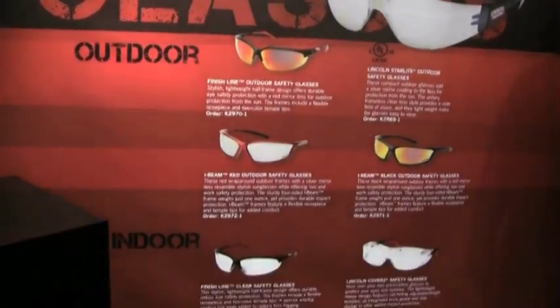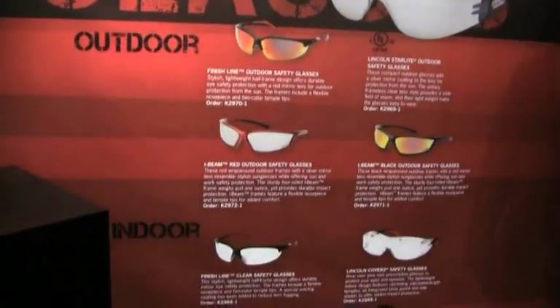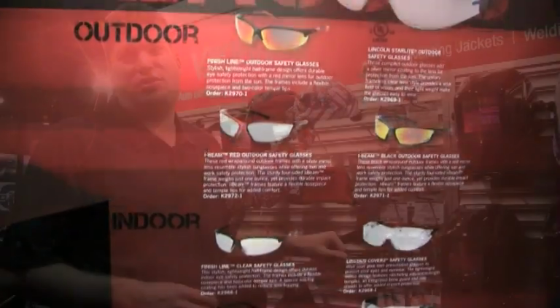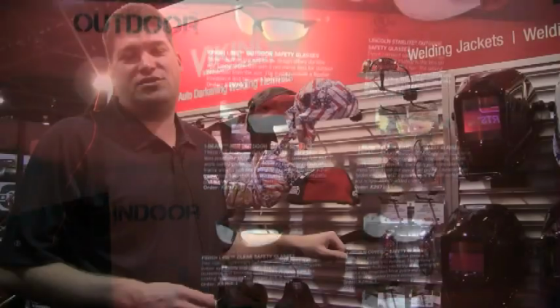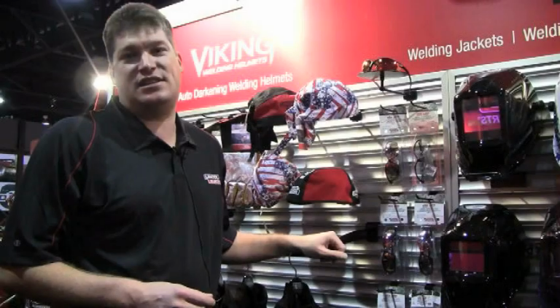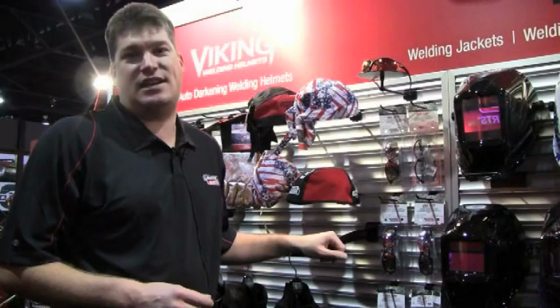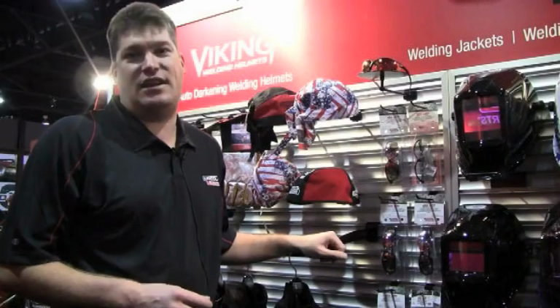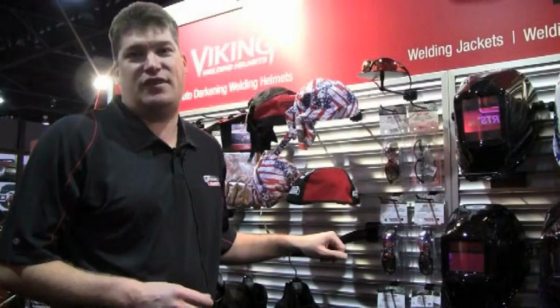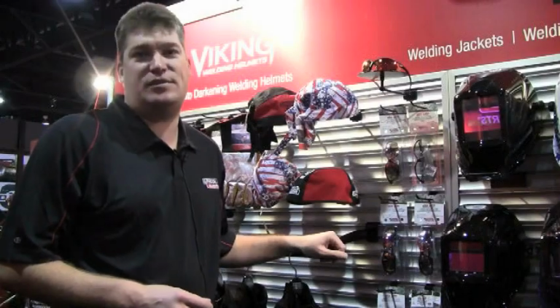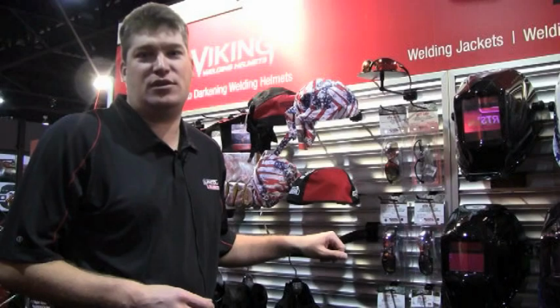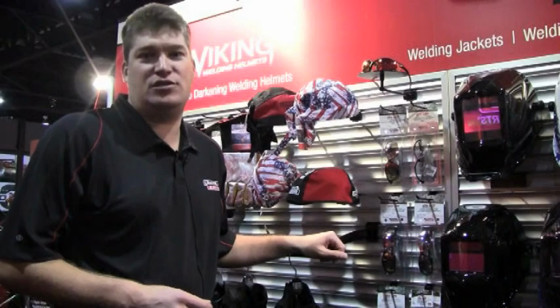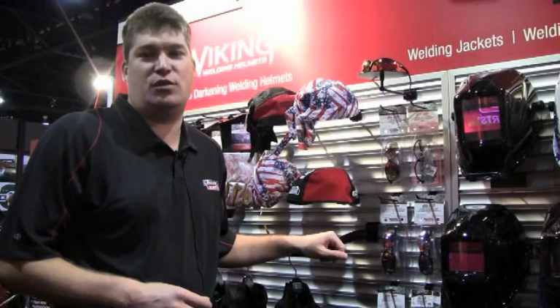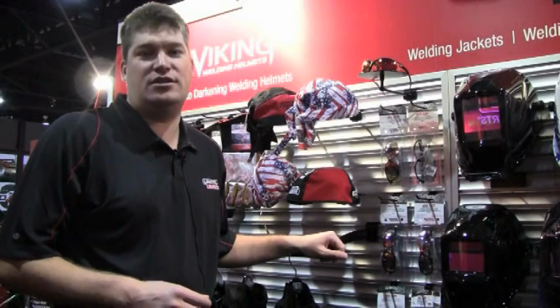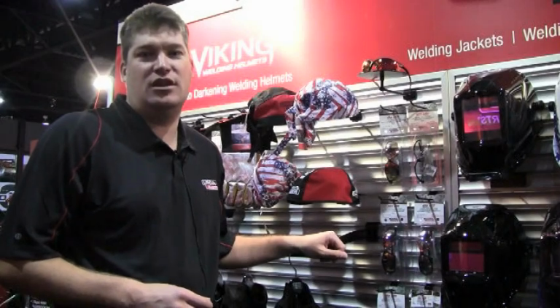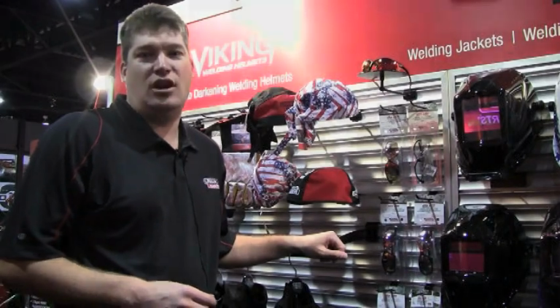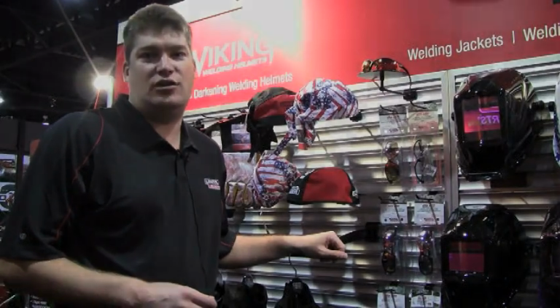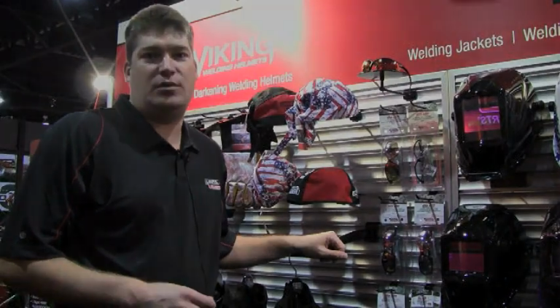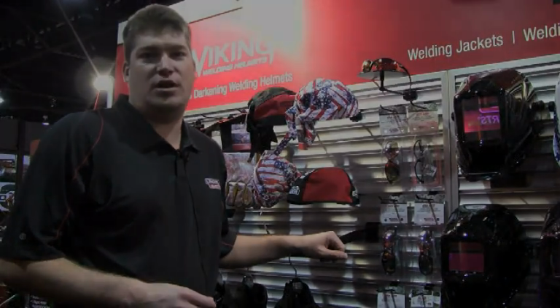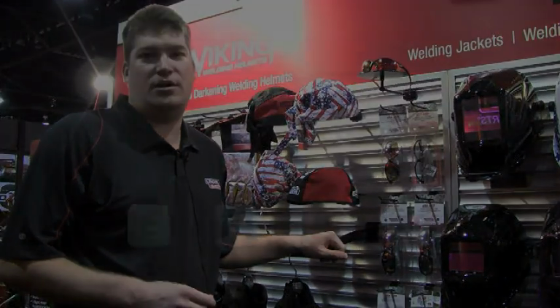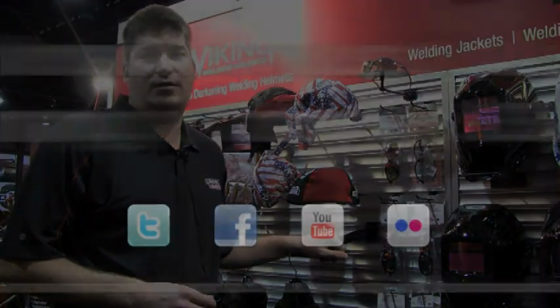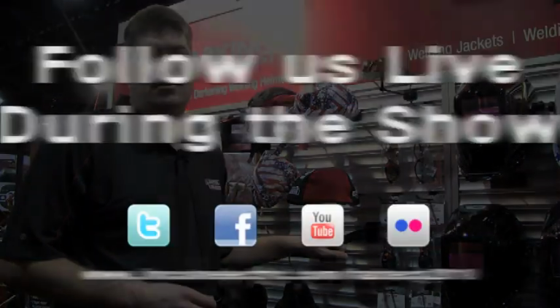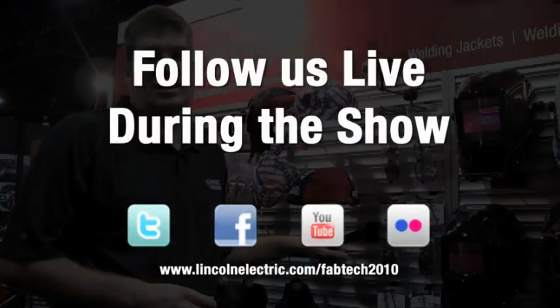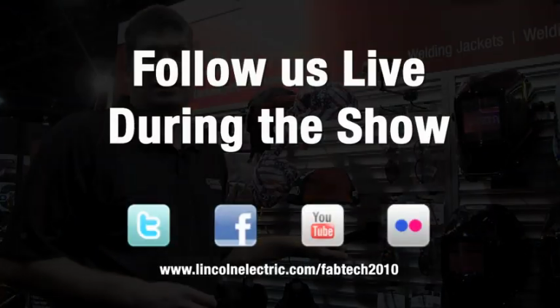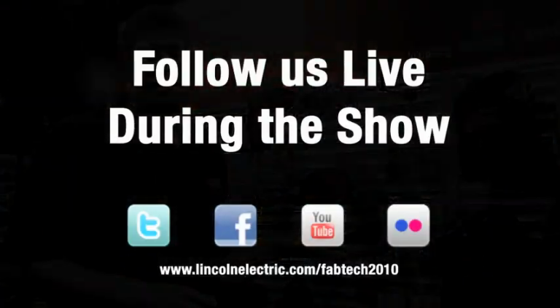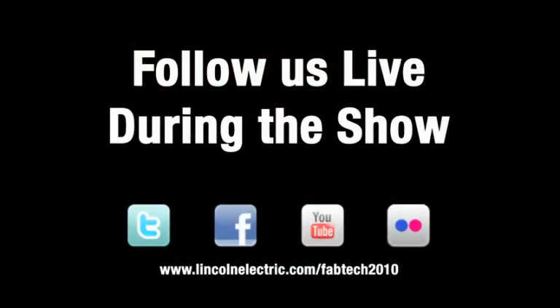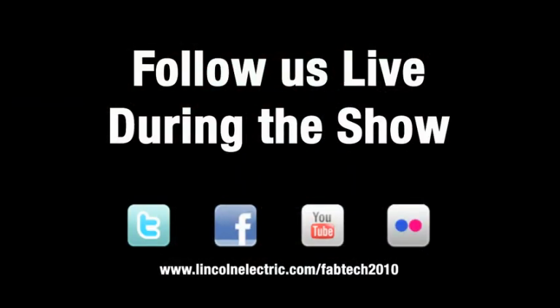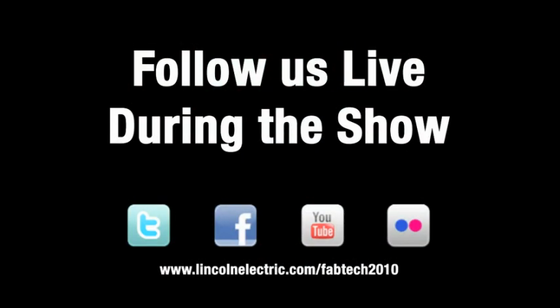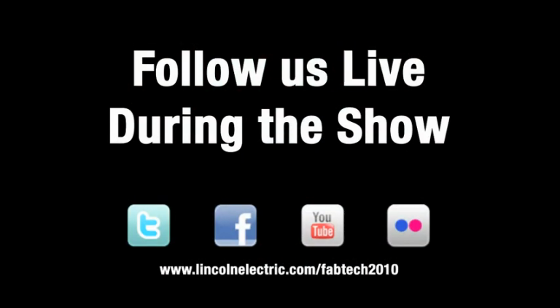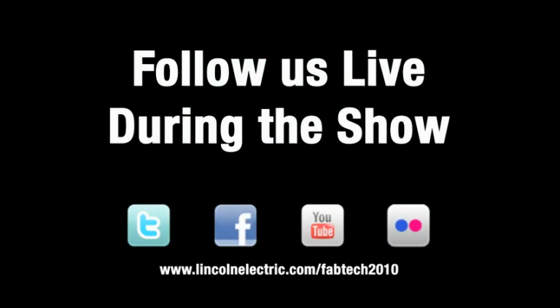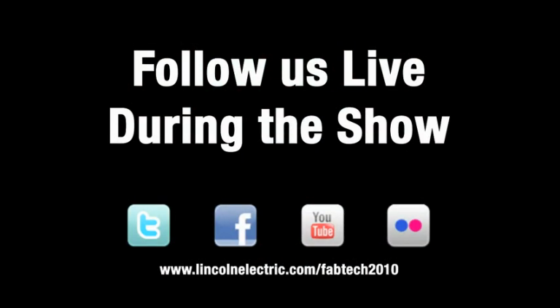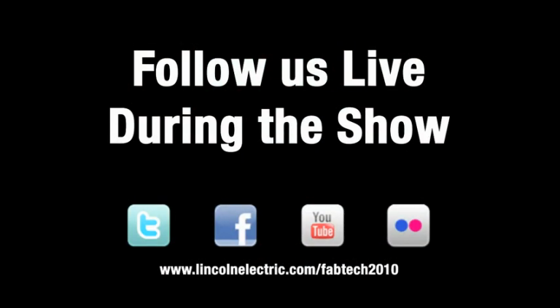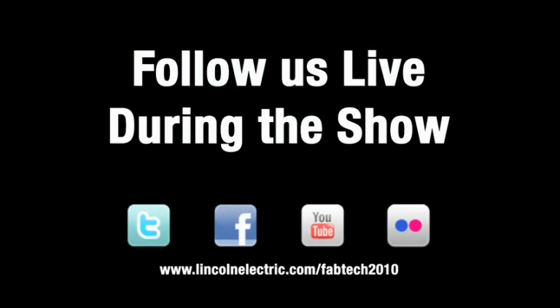So check us out on Facebook, Twitter or www.LincolnElectric.com. Thanks.